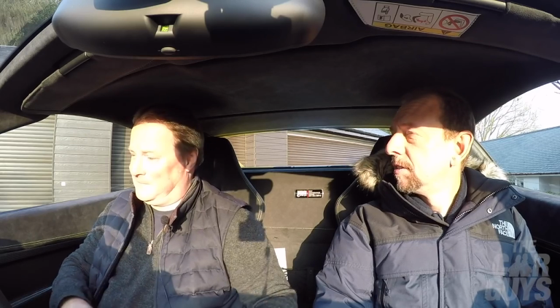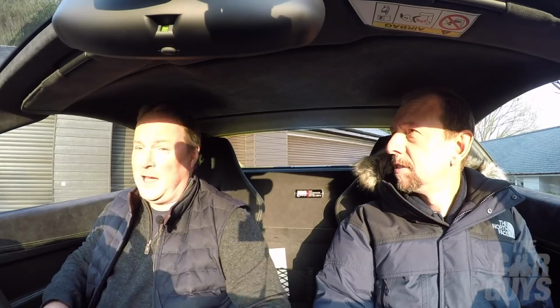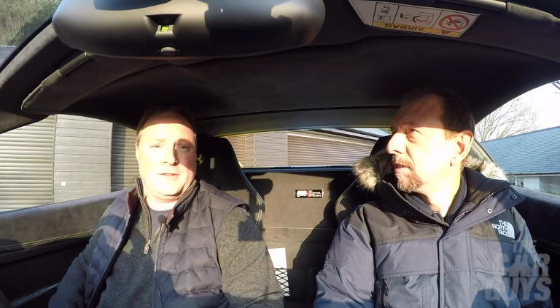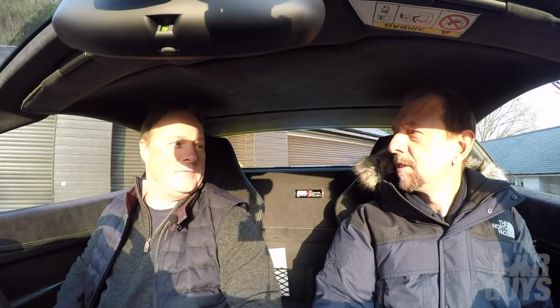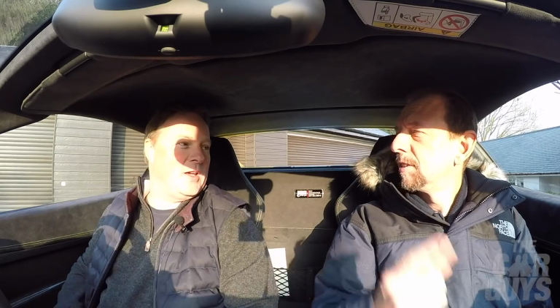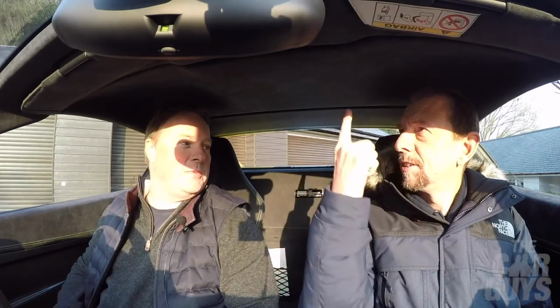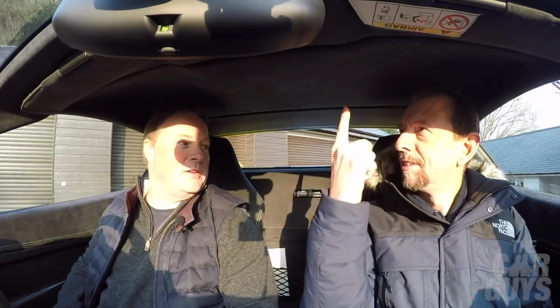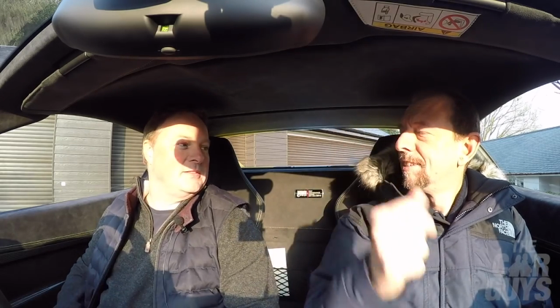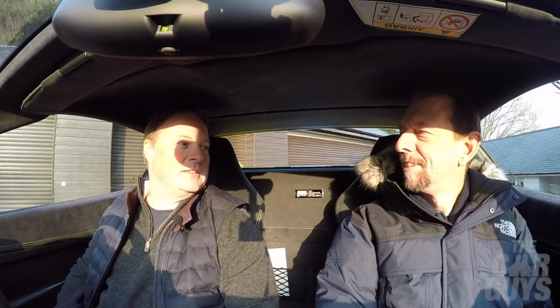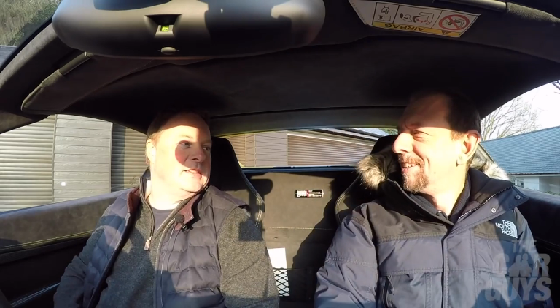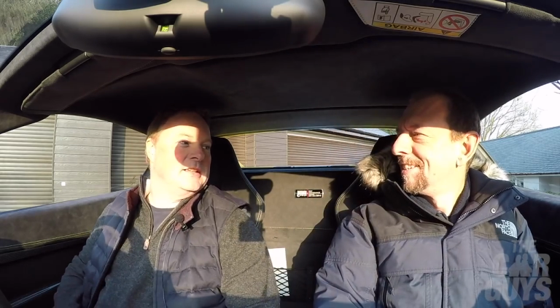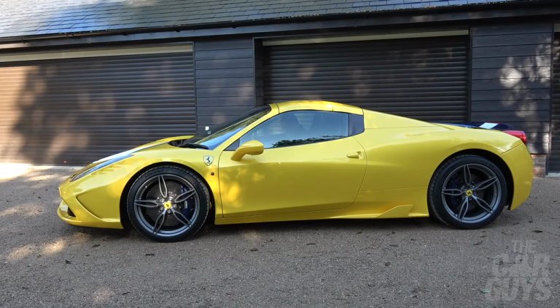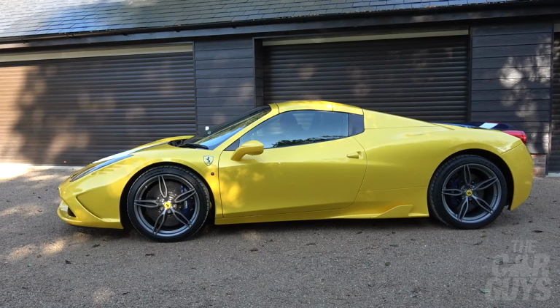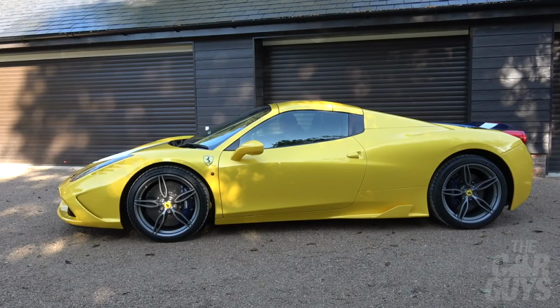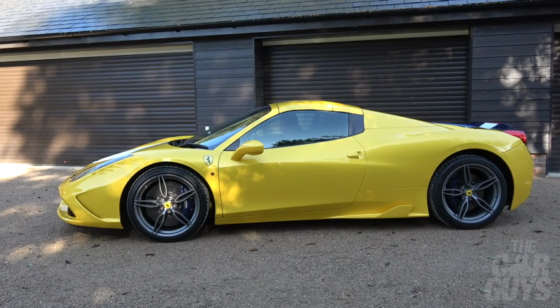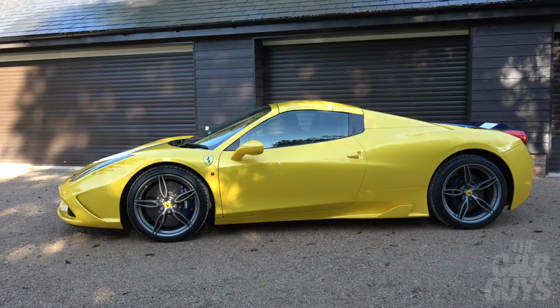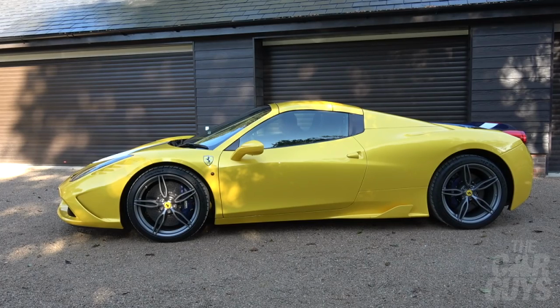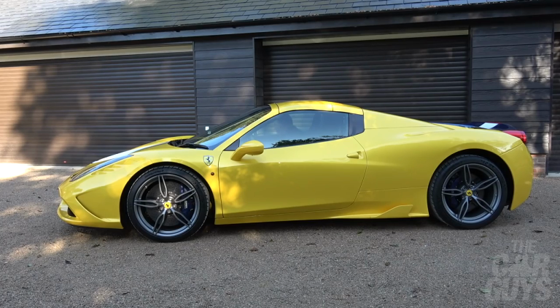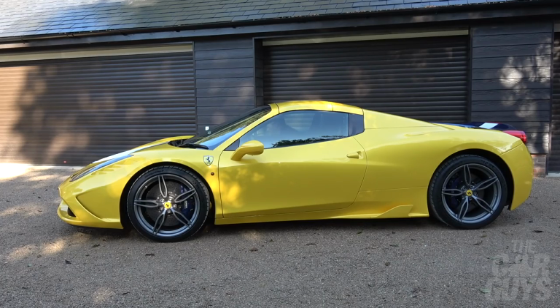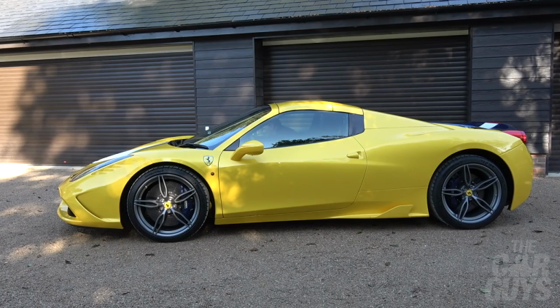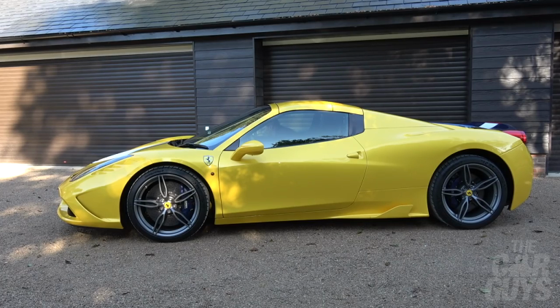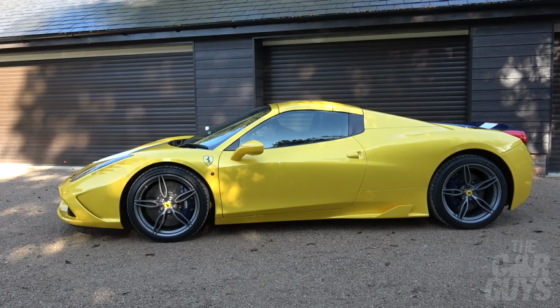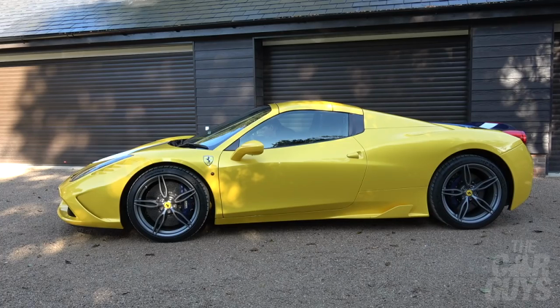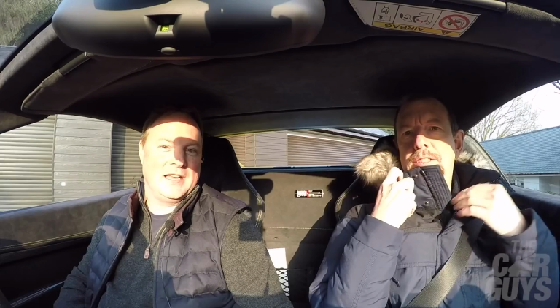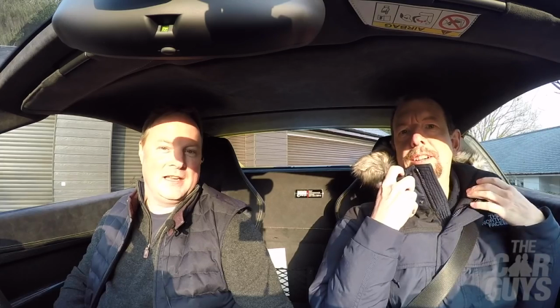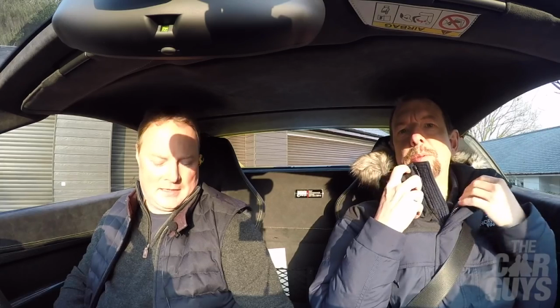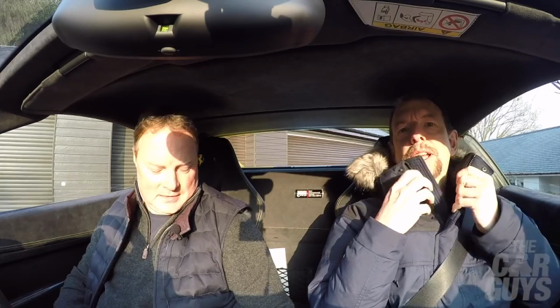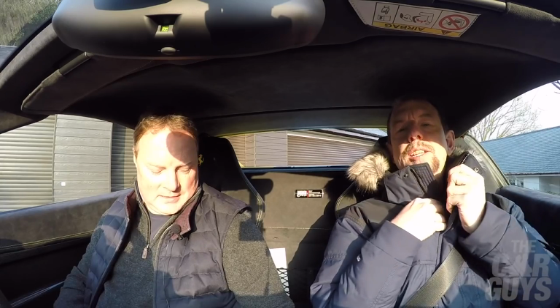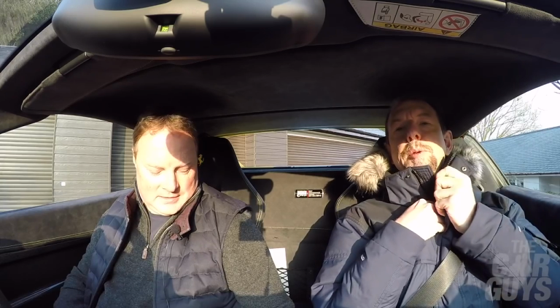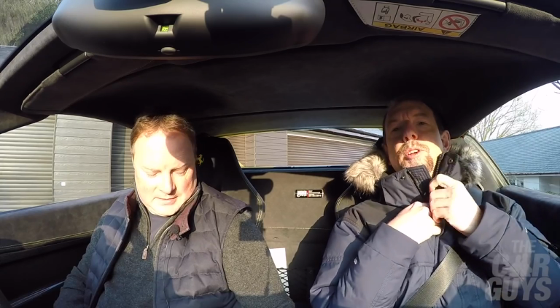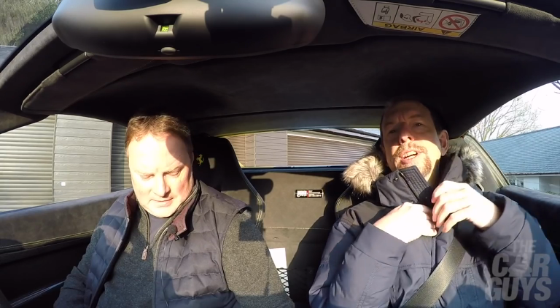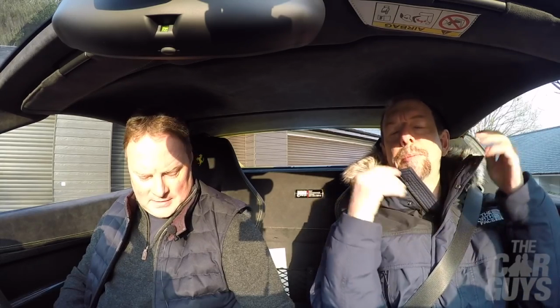Aperta means open — so why is the roof up? That's a good point. Hang on, I need to put my hood up.